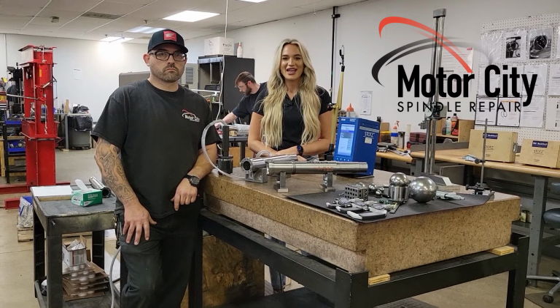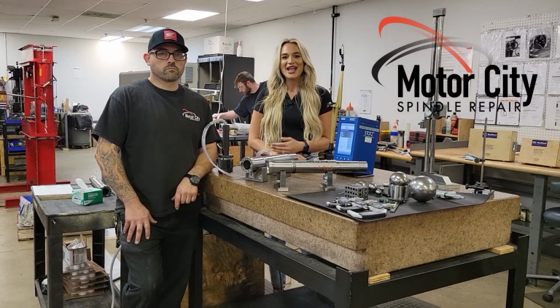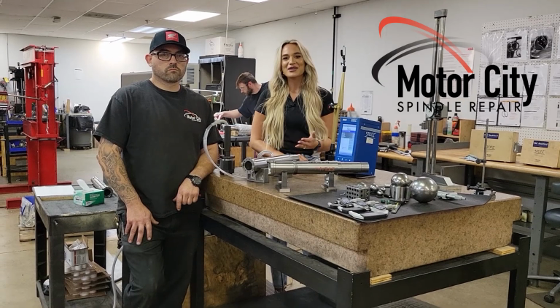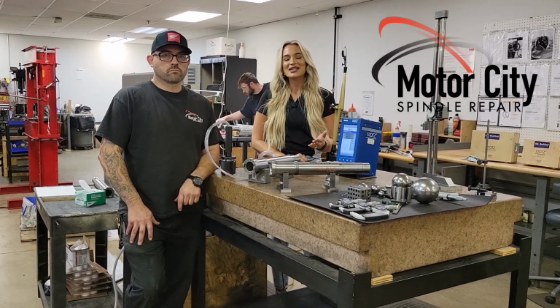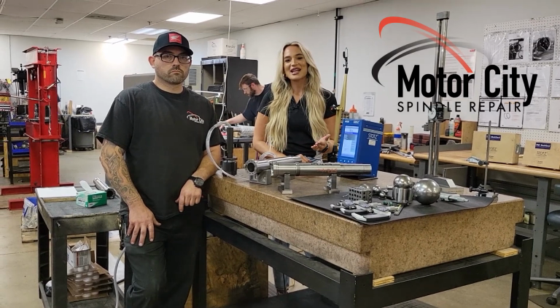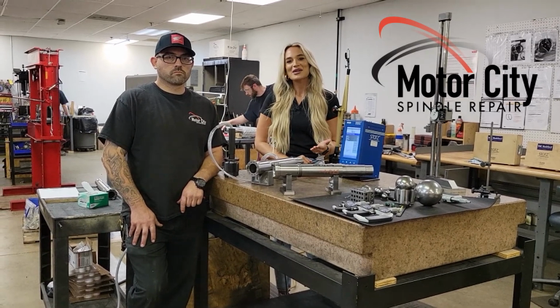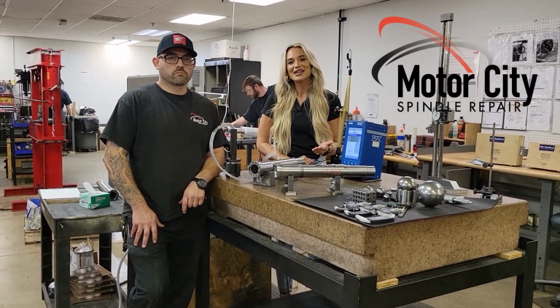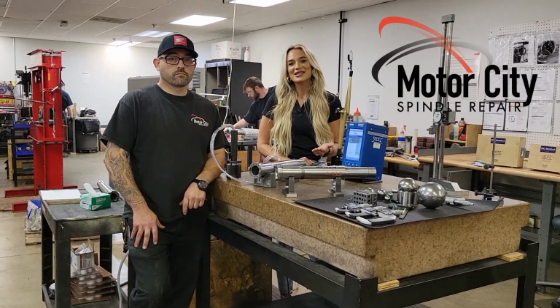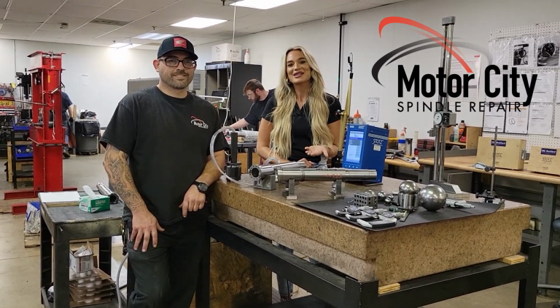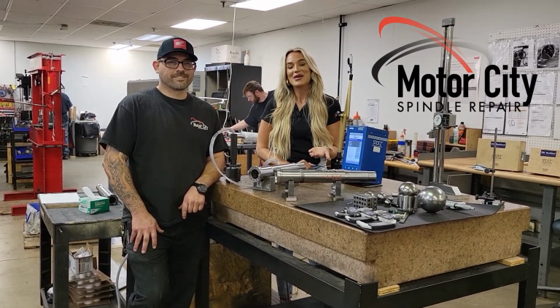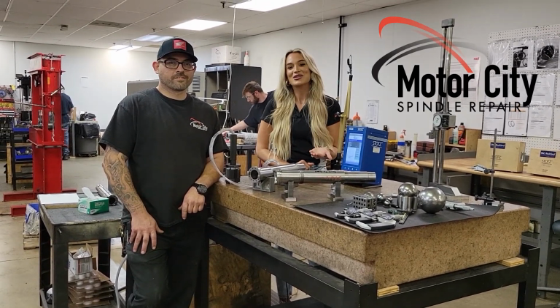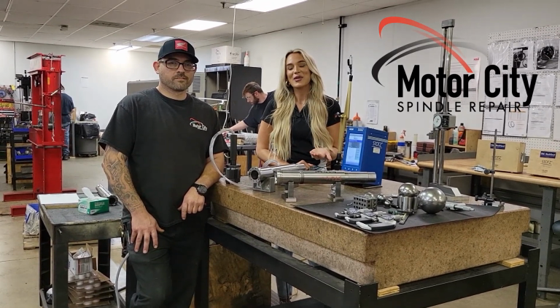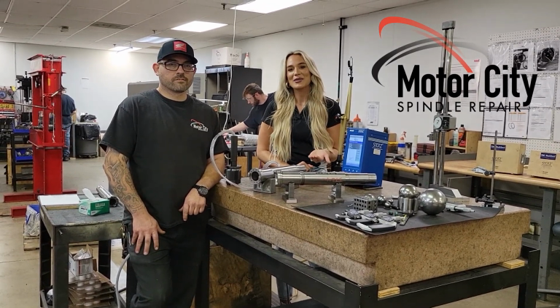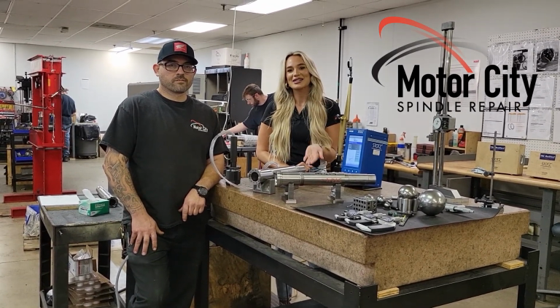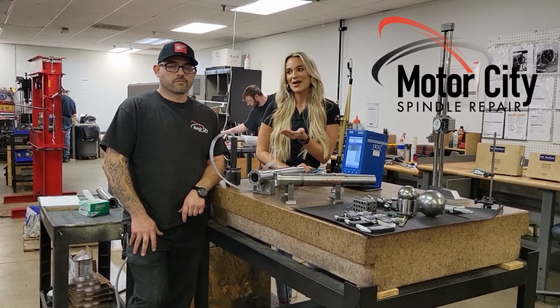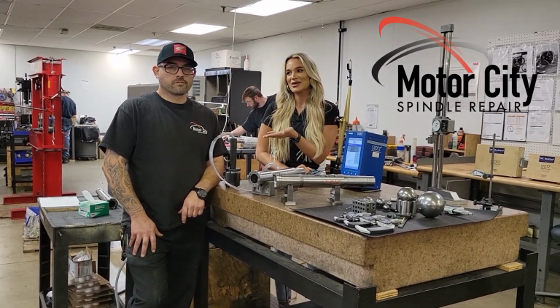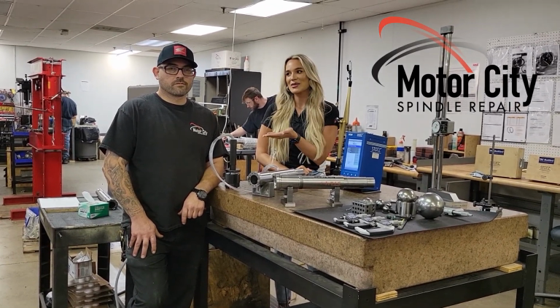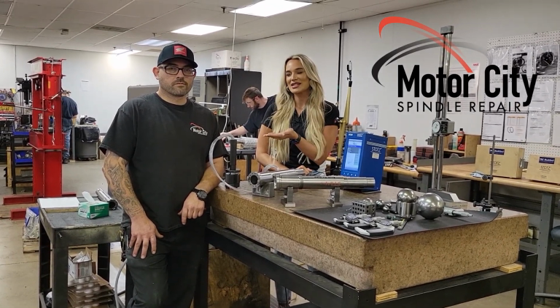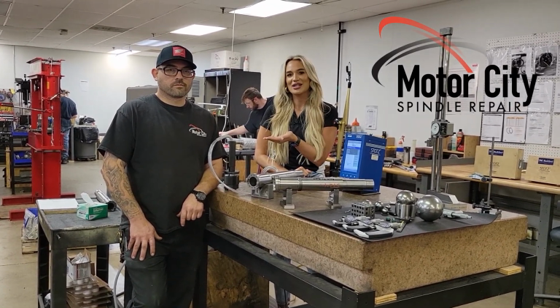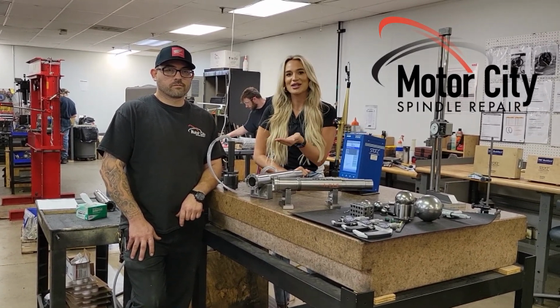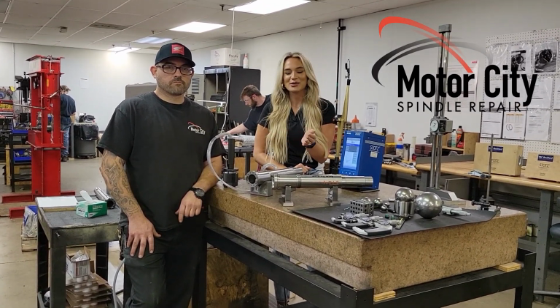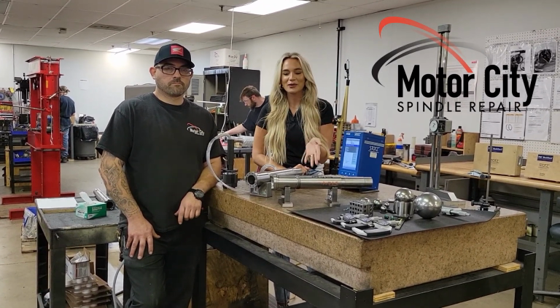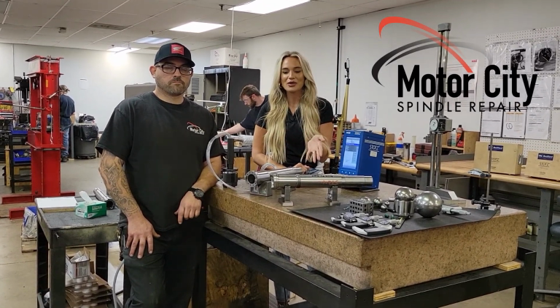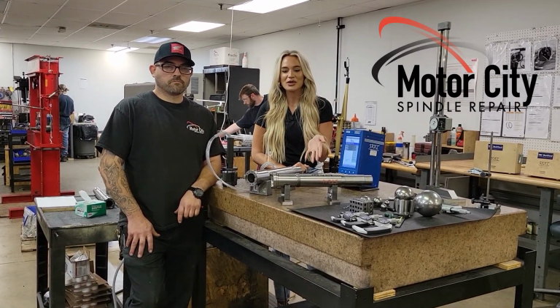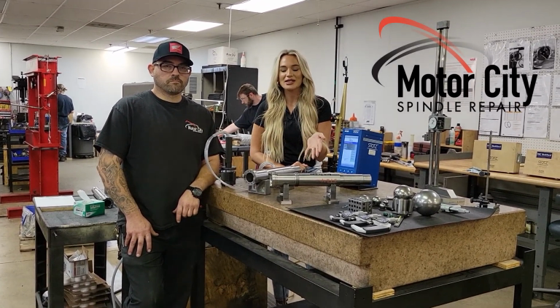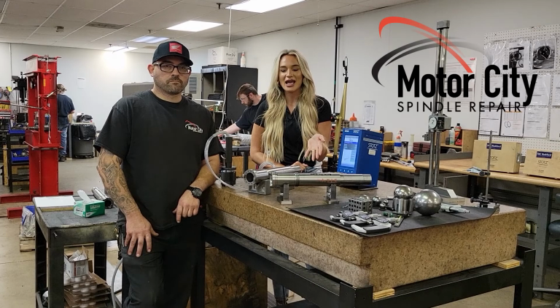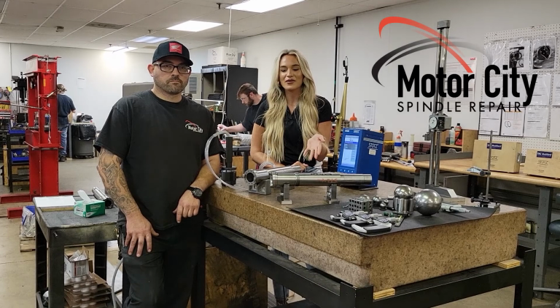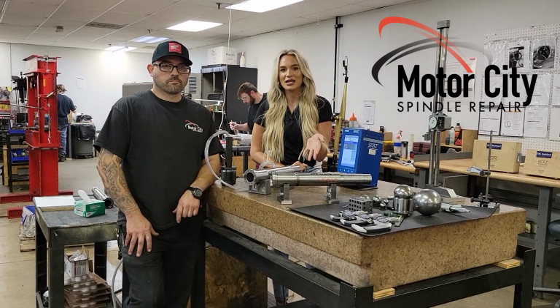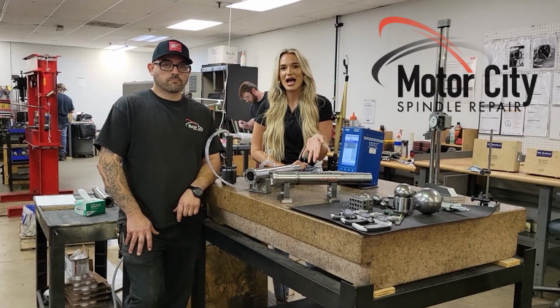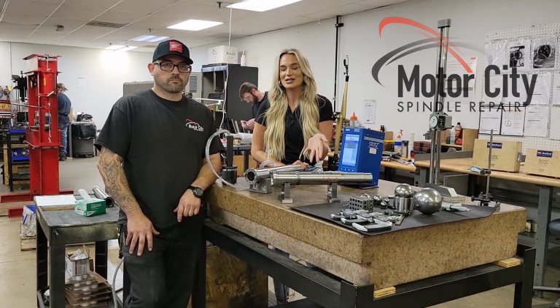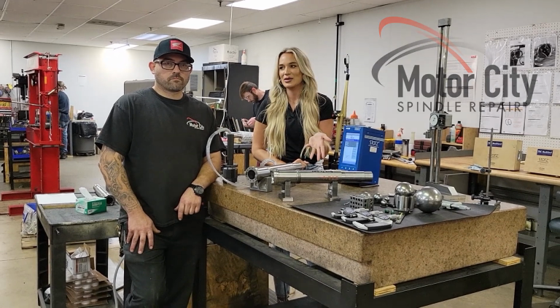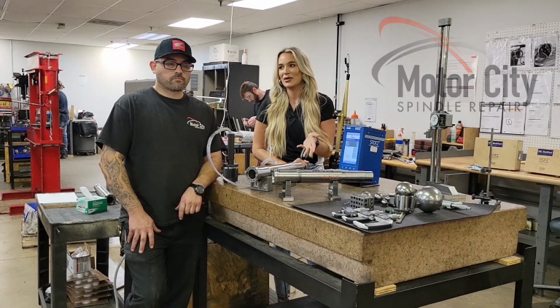Hey everyone, today we're in the Inspection Department. Thomas Almentieri is going to explain what we're doing to this CAT40 high spindle.